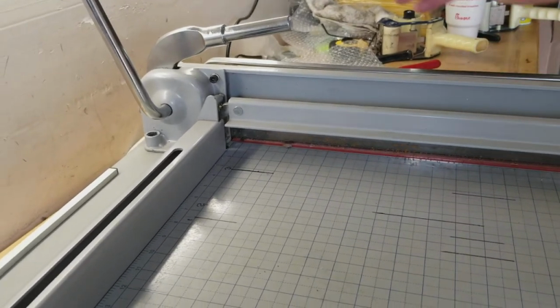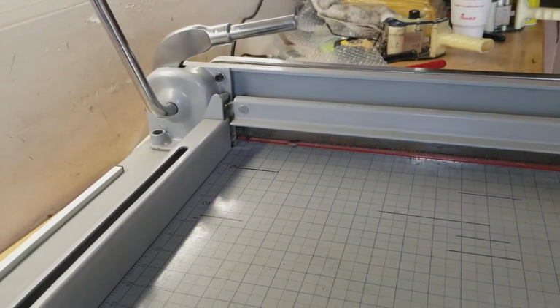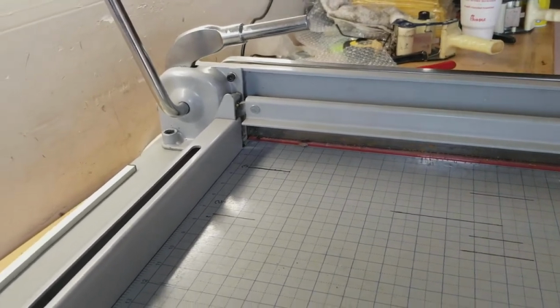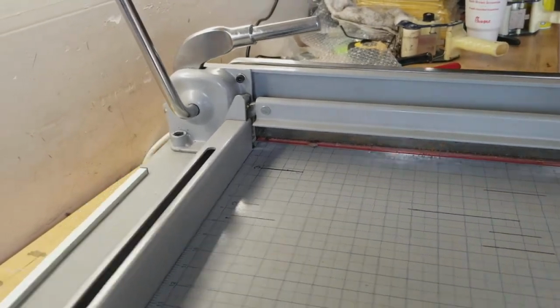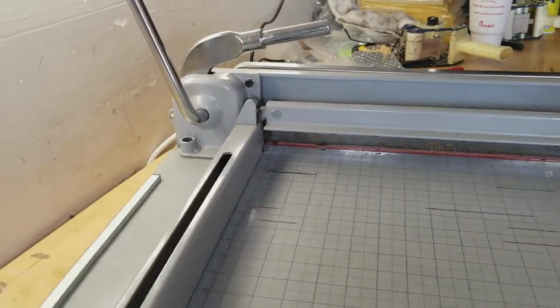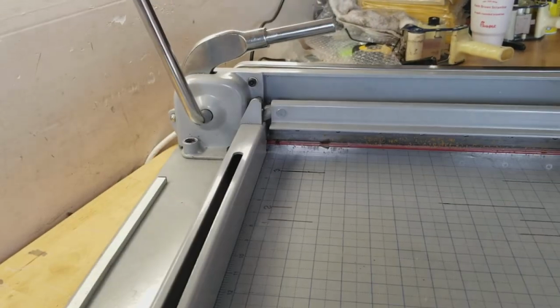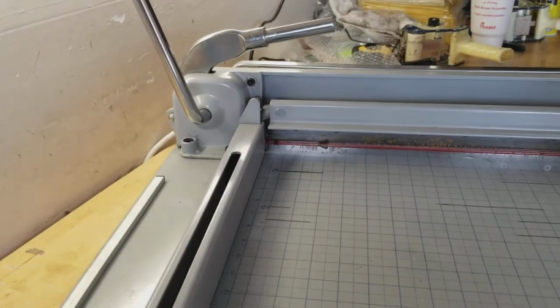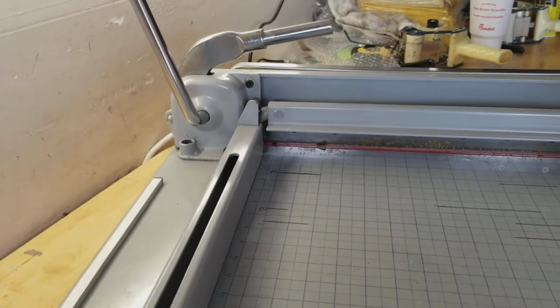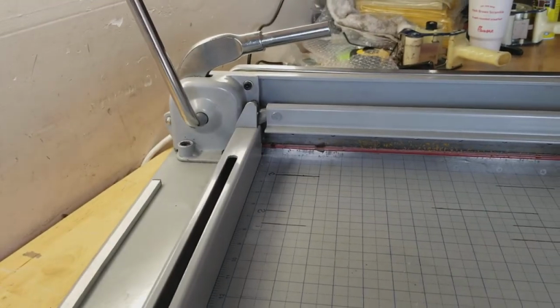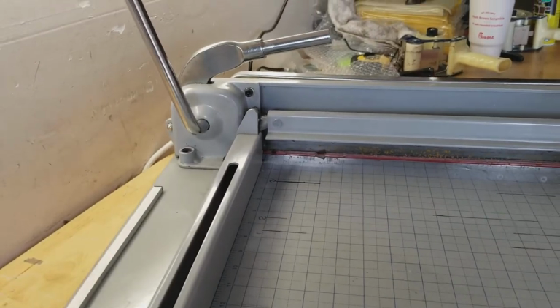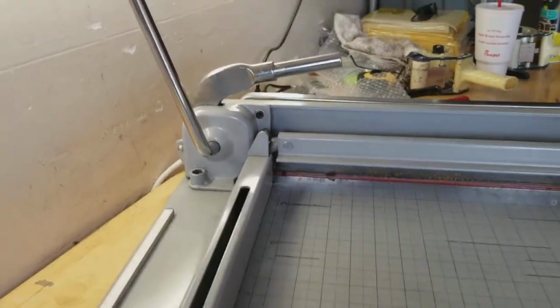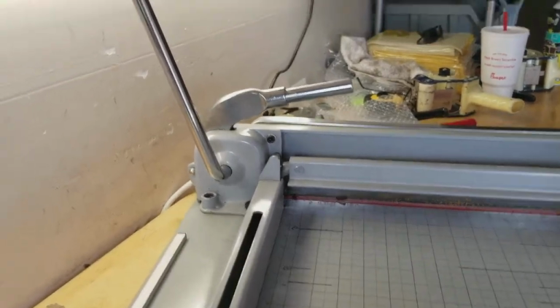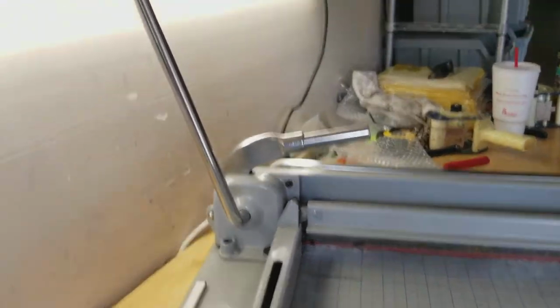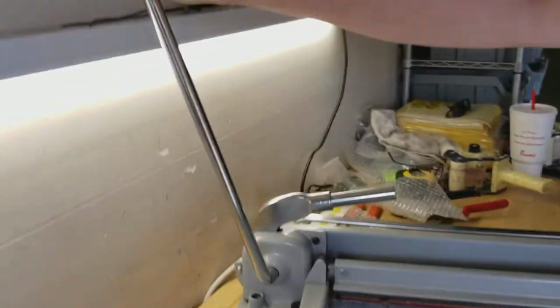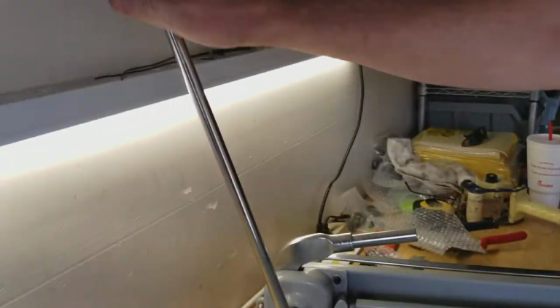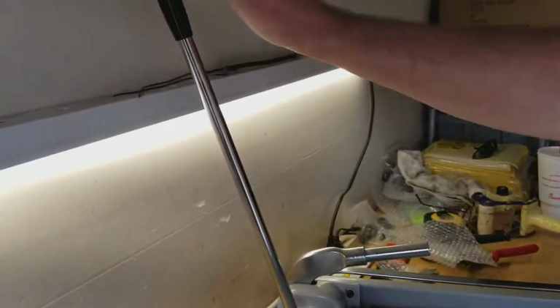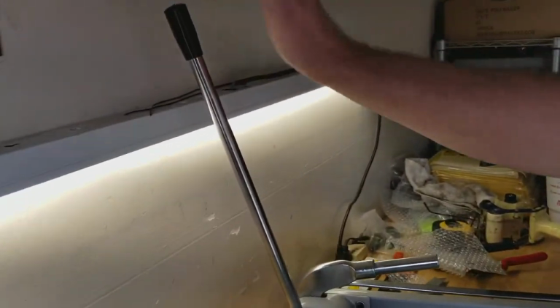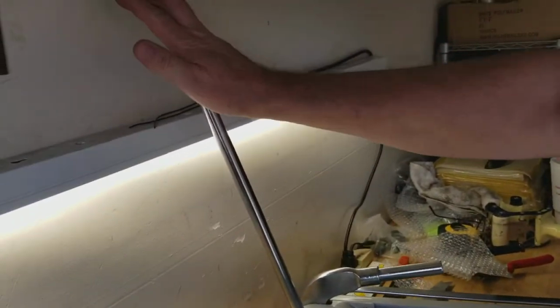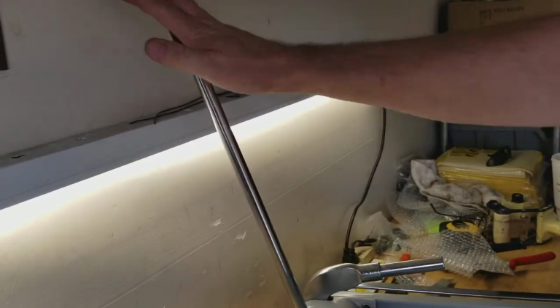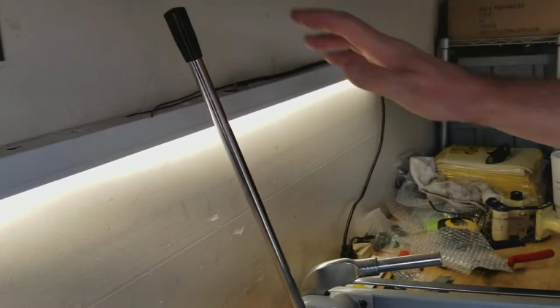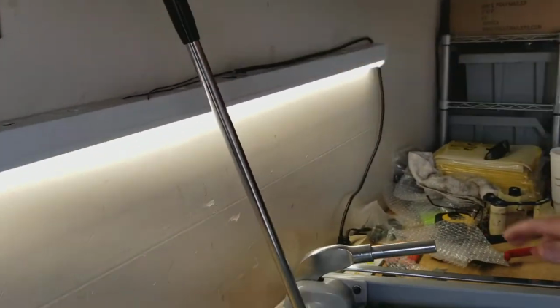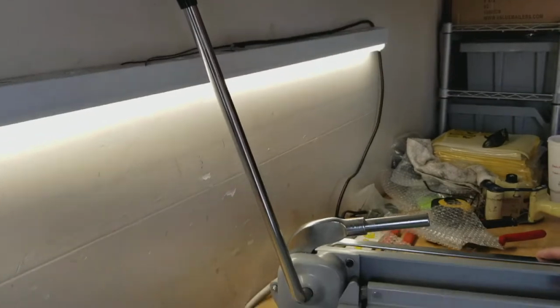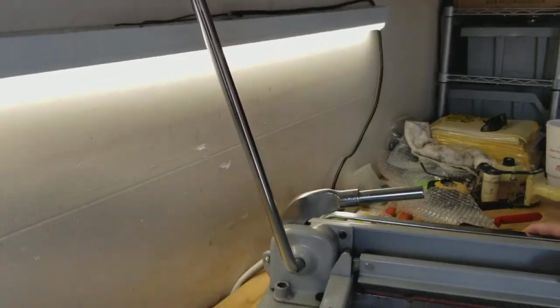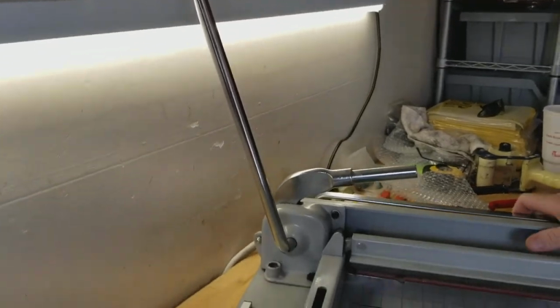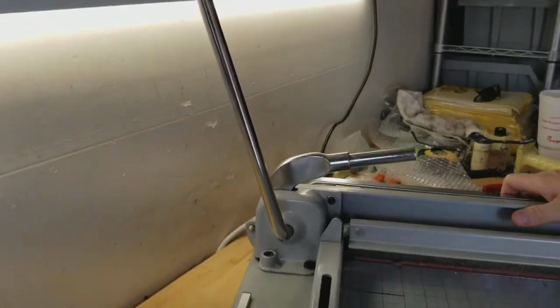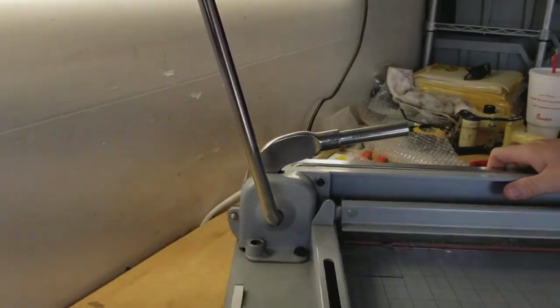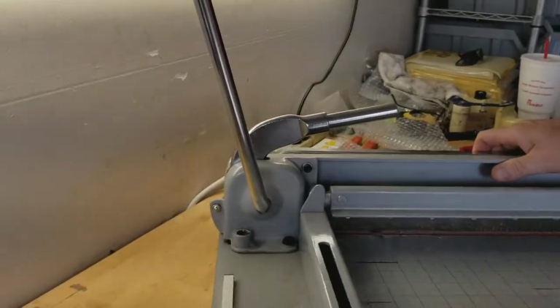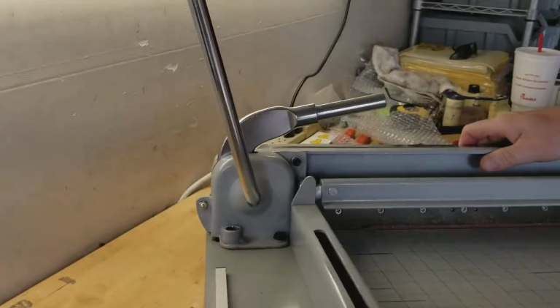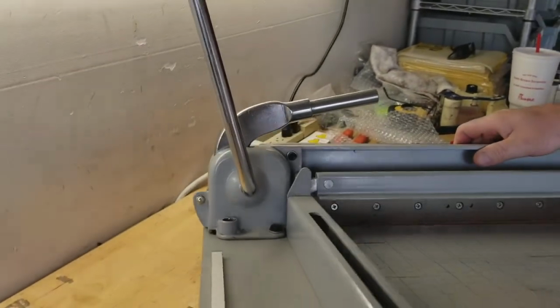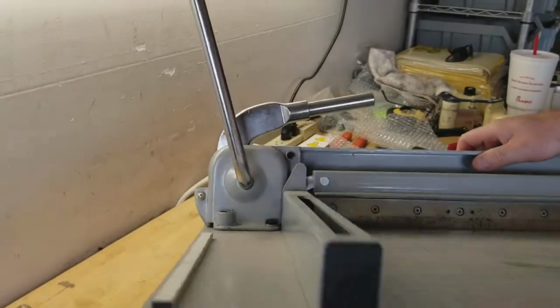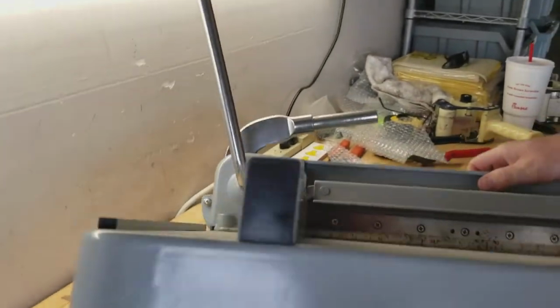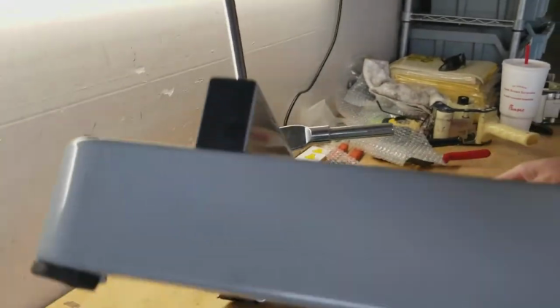First thing you want to do is put your clamp handle all the way up. Make sure it's all the way up, because it could cause a problem if it's not.